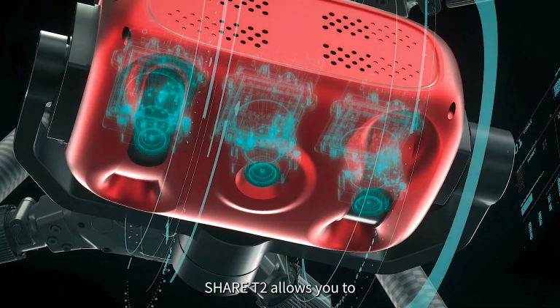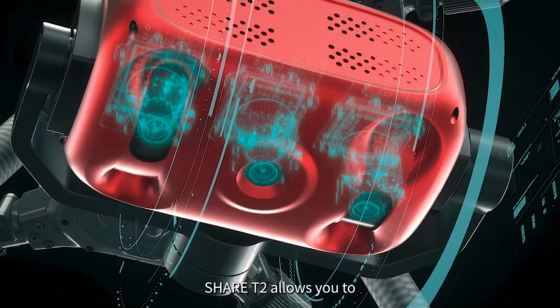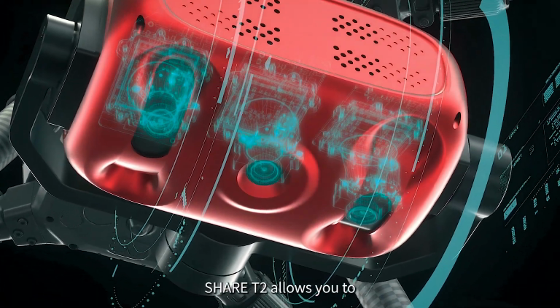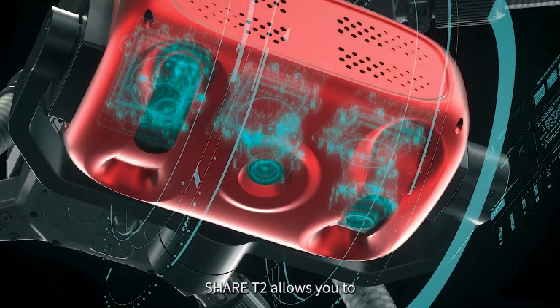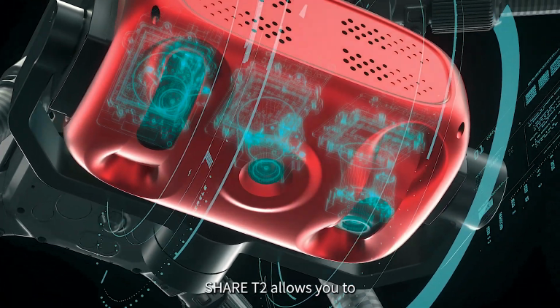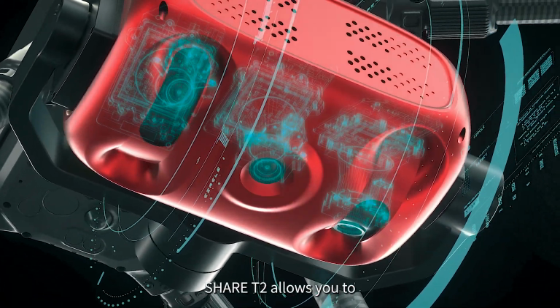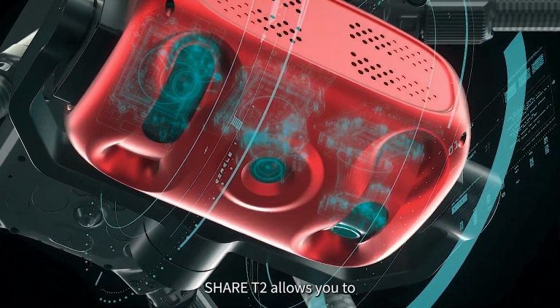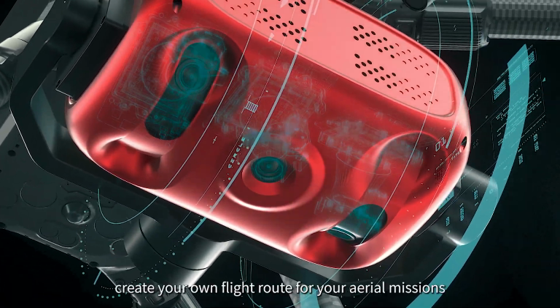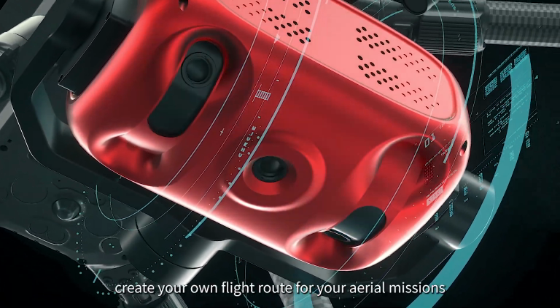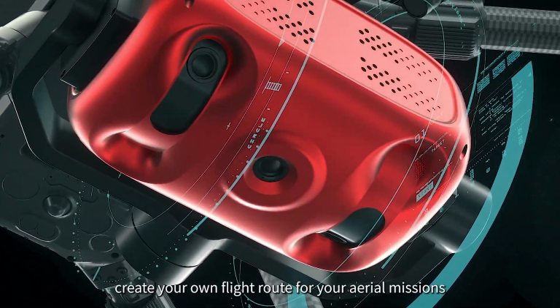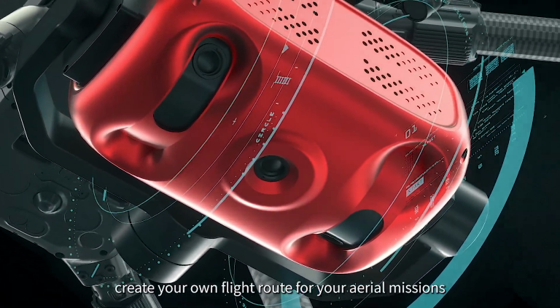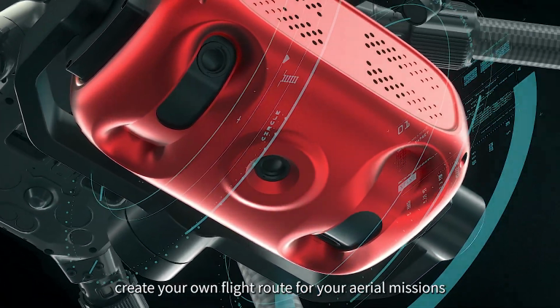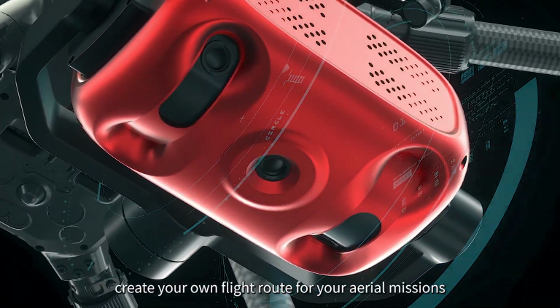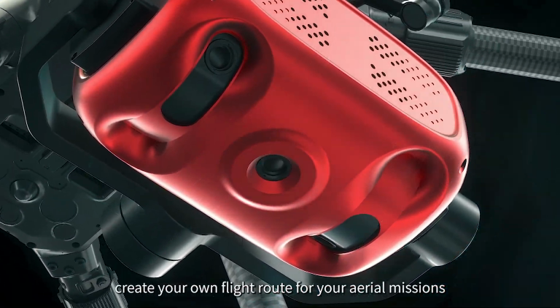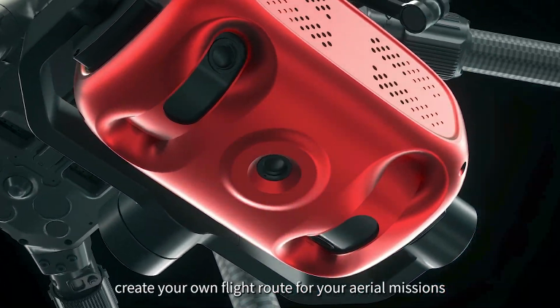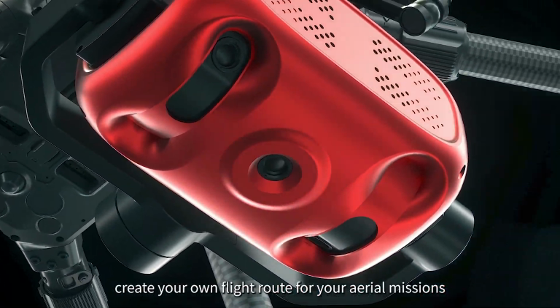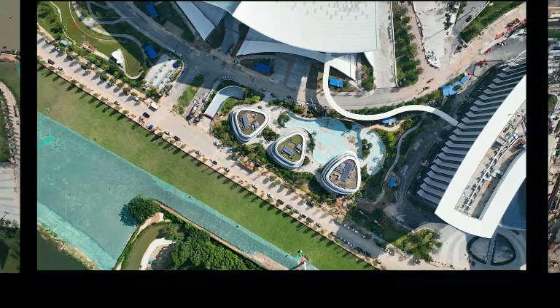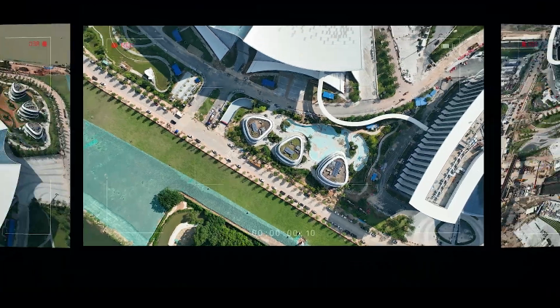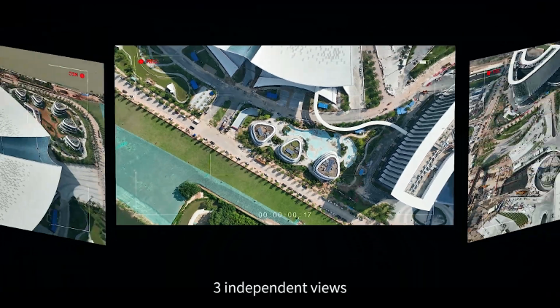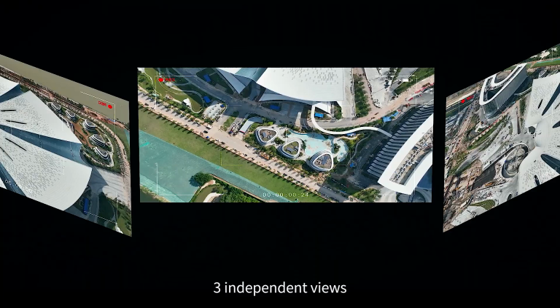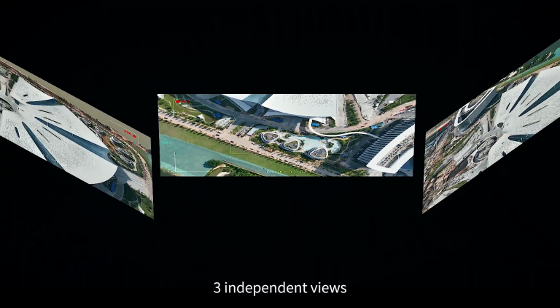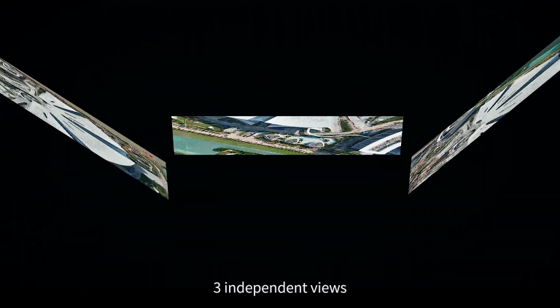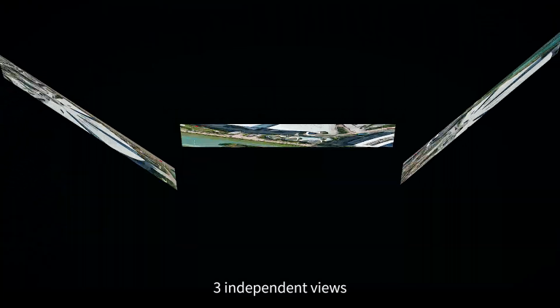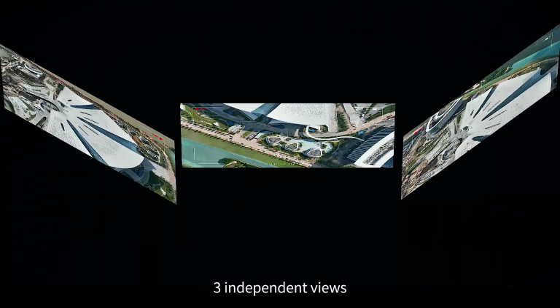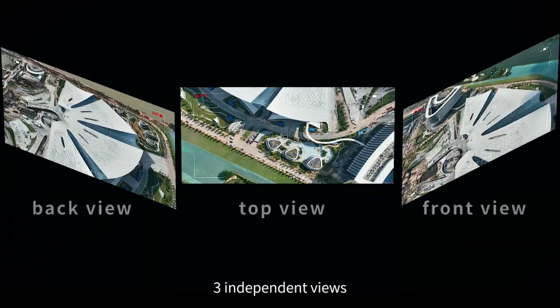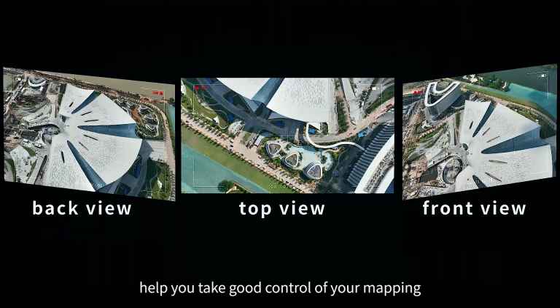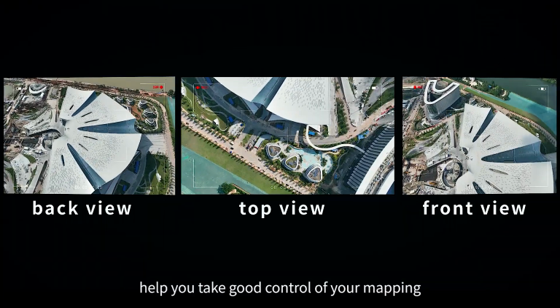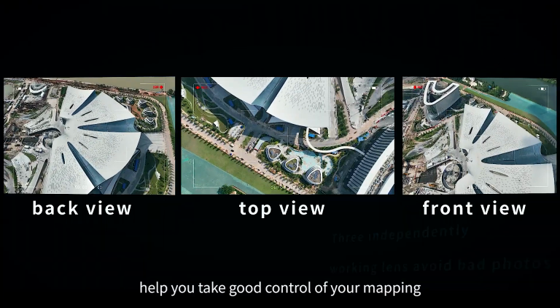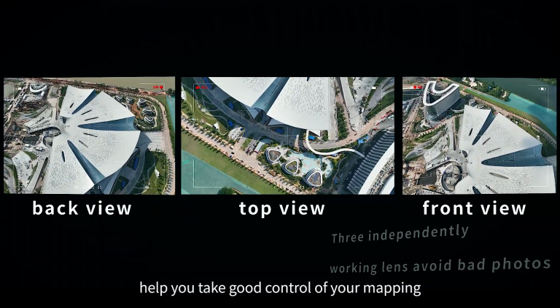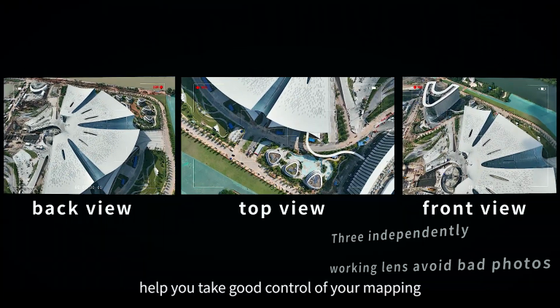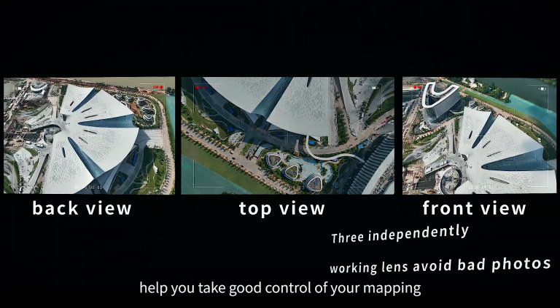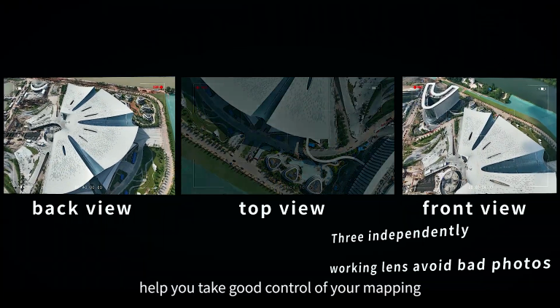Cher T2 allows you to create your own flight route for your aerial missions. Three independent views help you take good control of your mapping.